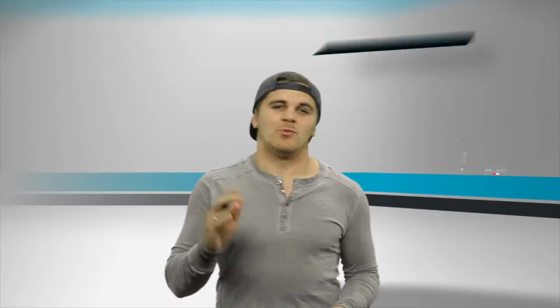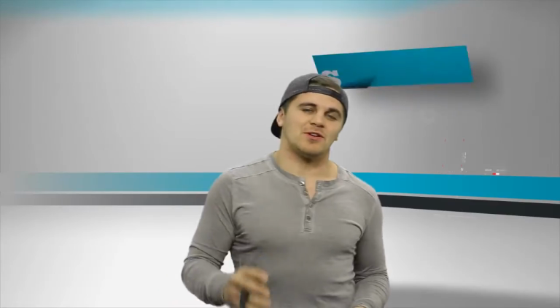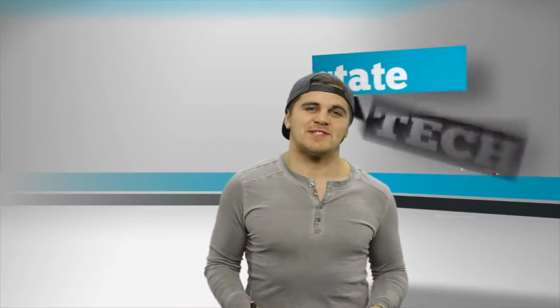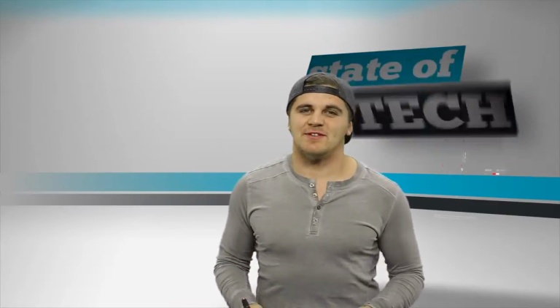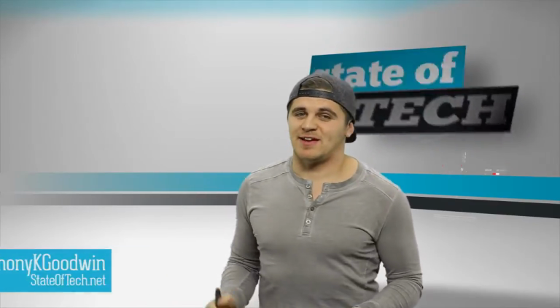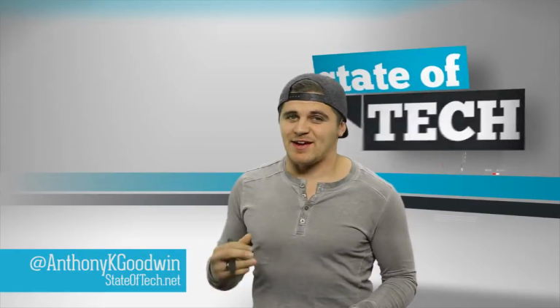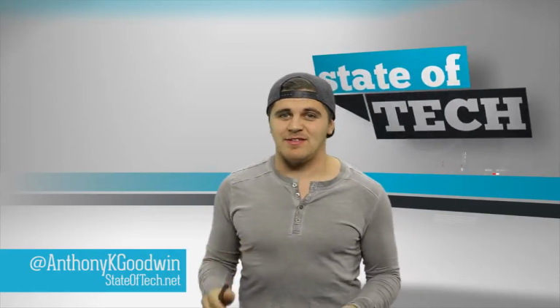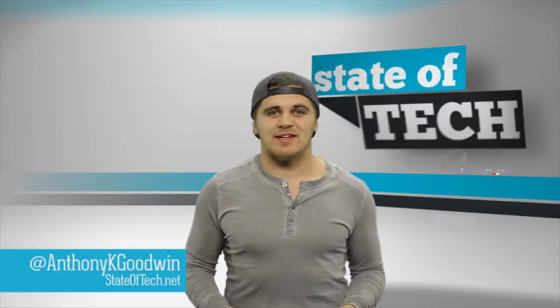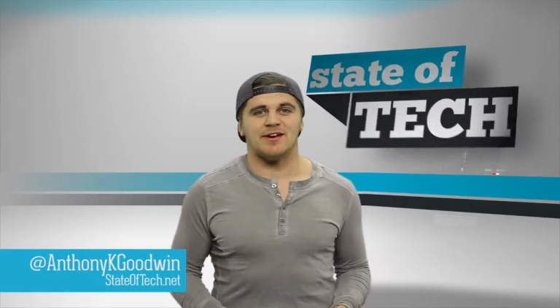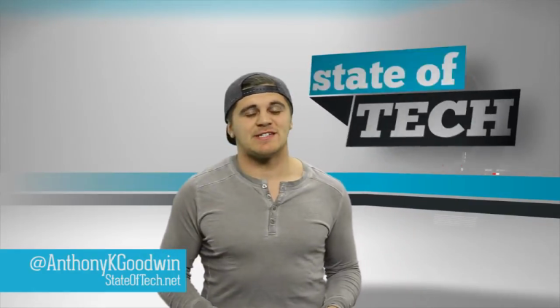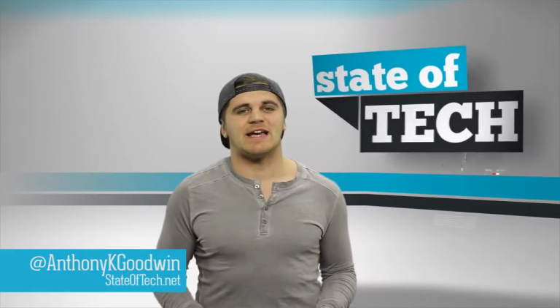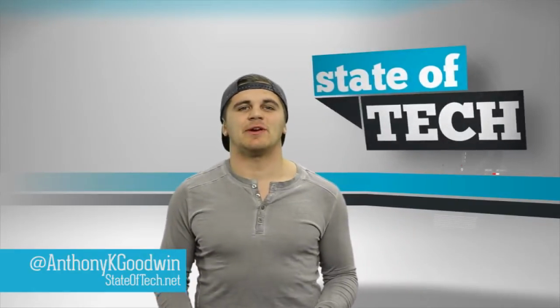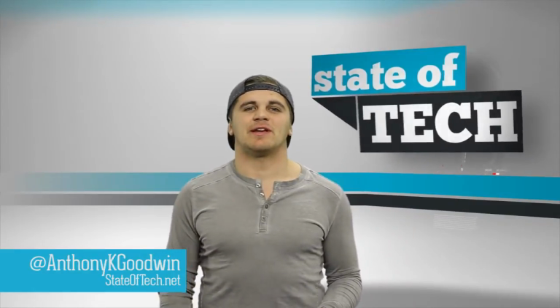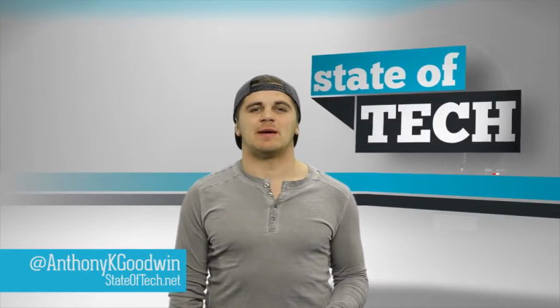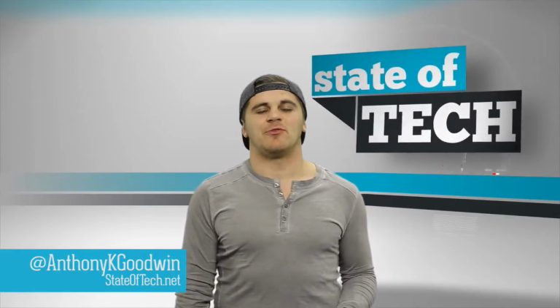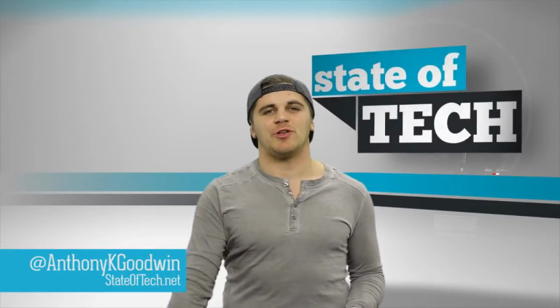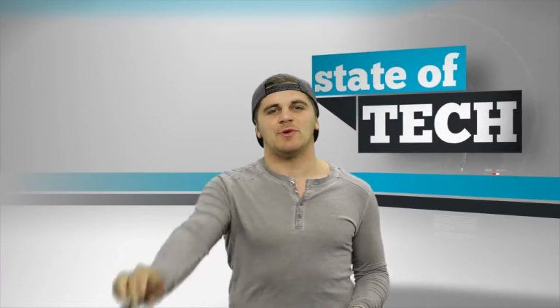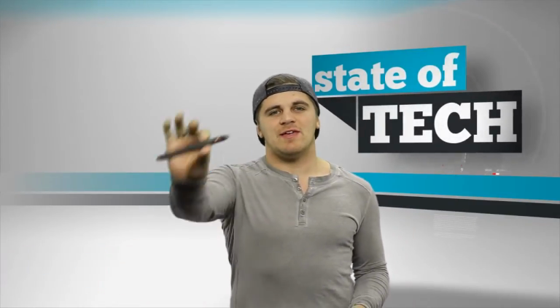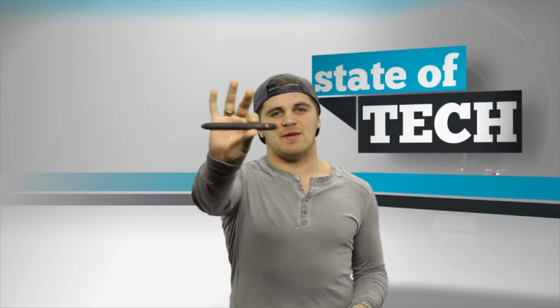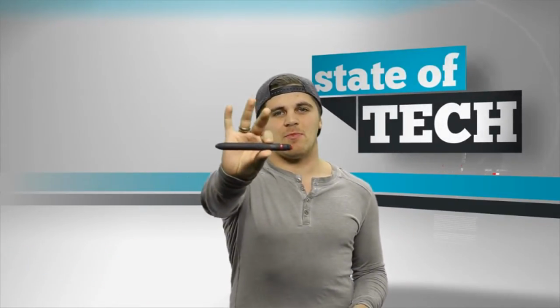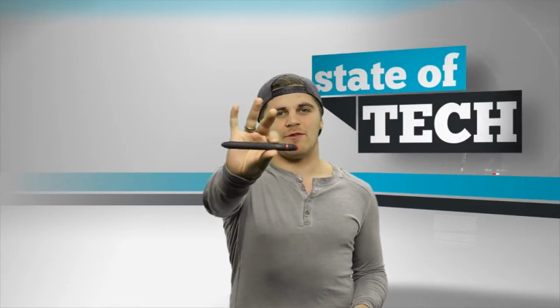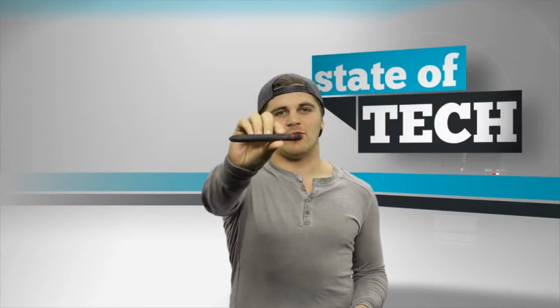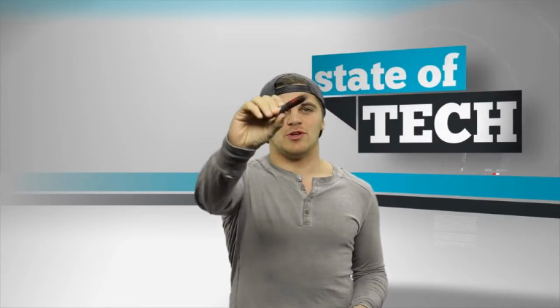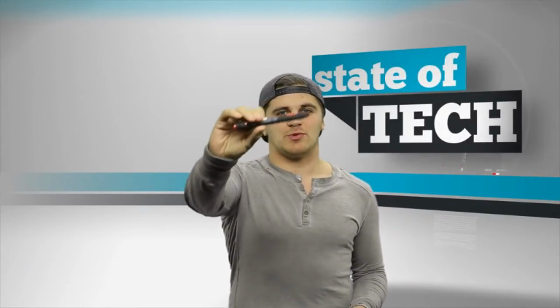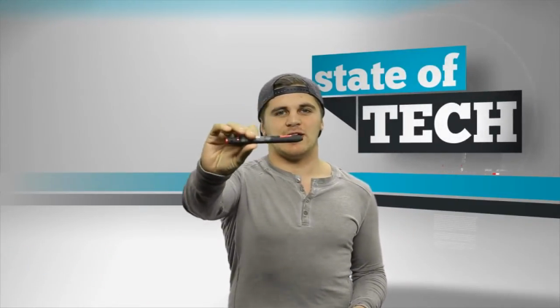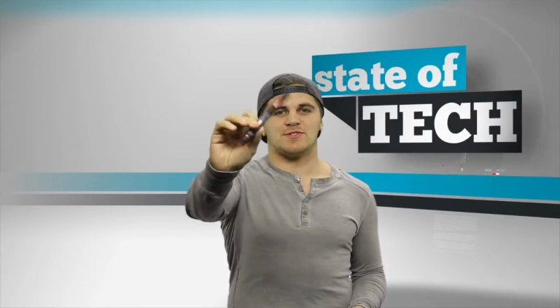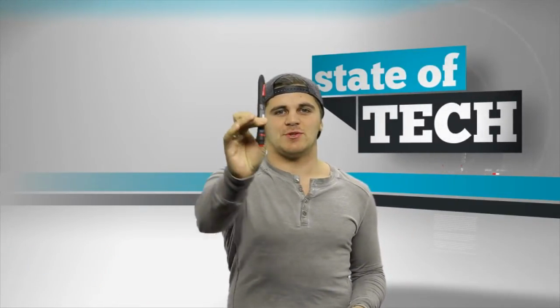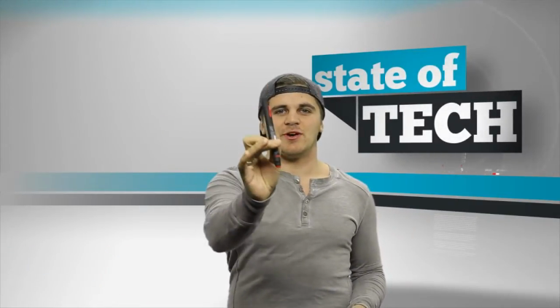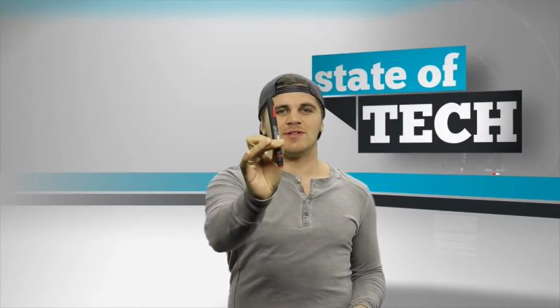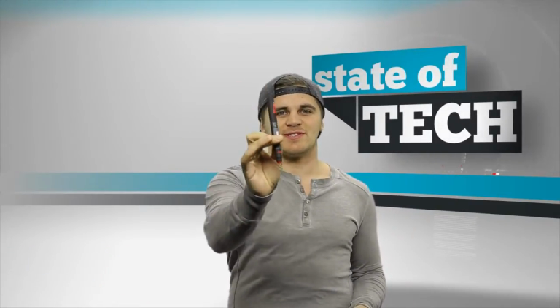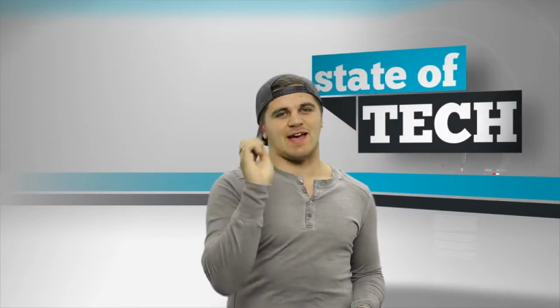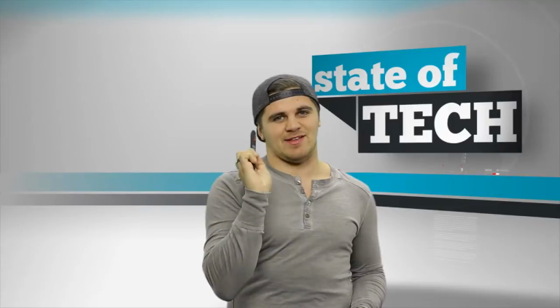Welcome to State of Tech. Anthony here. Today we are going to demo for you the Marvel Creative Studio Stylus.